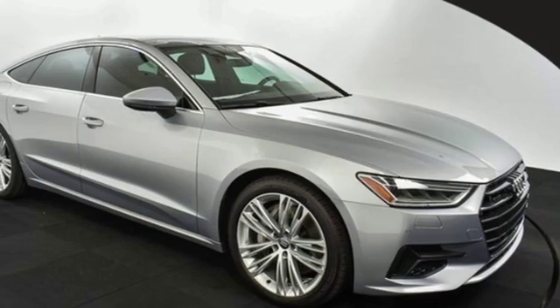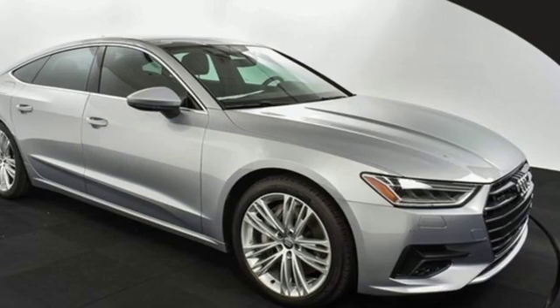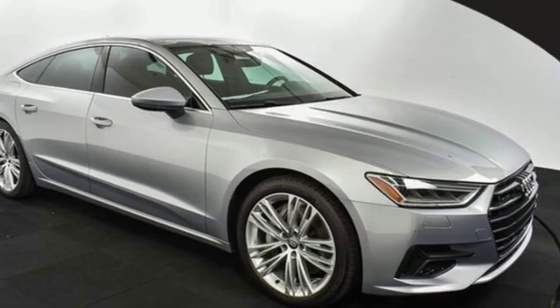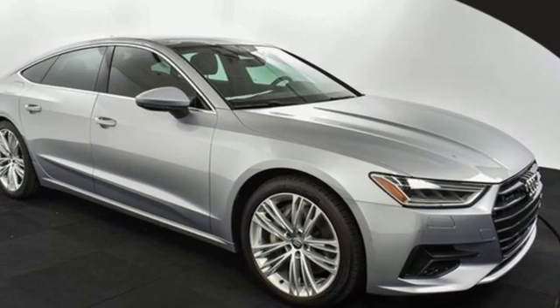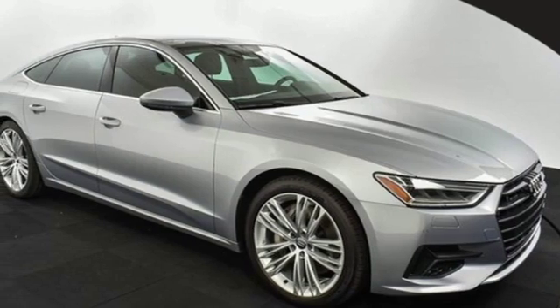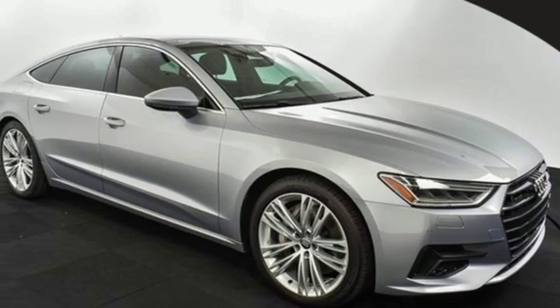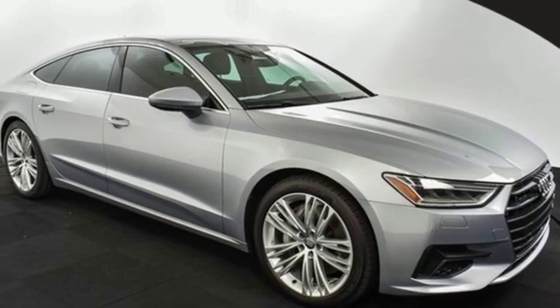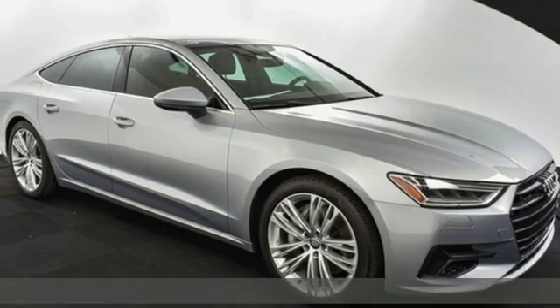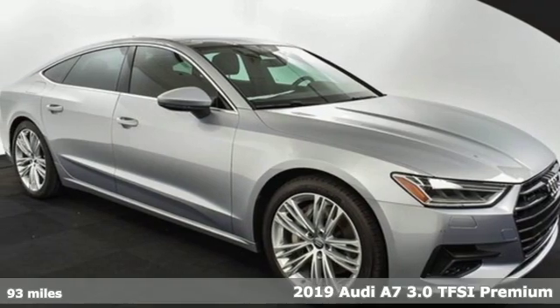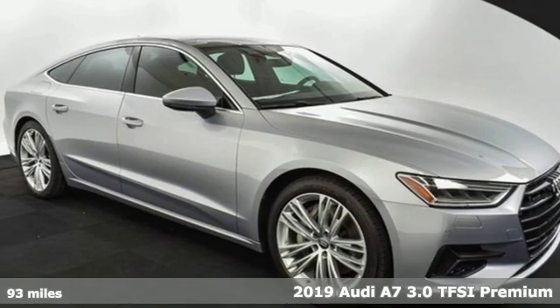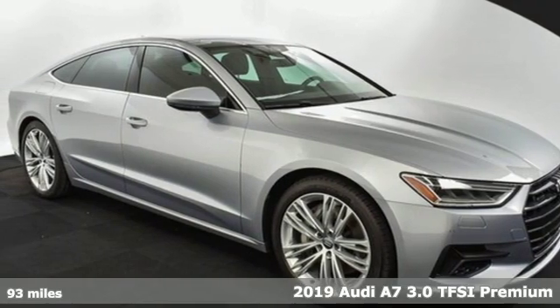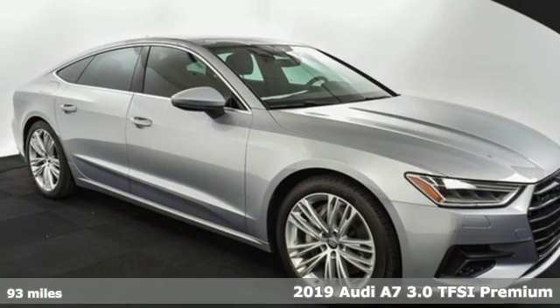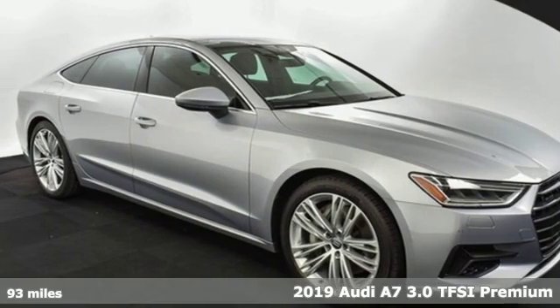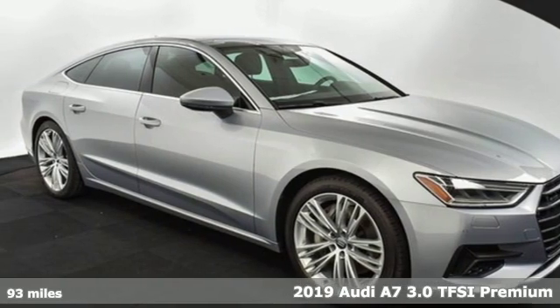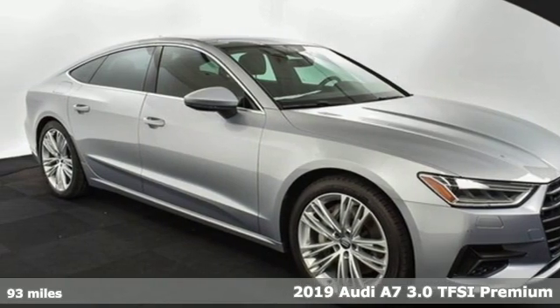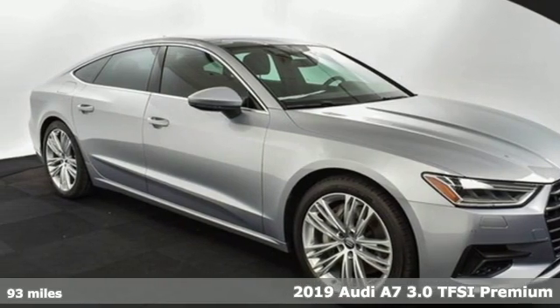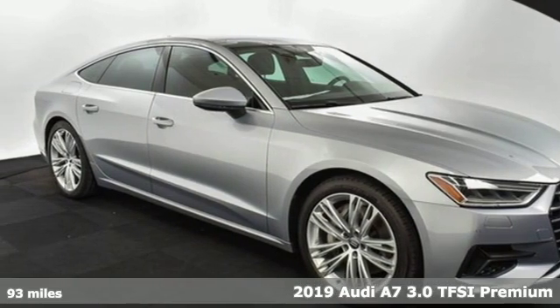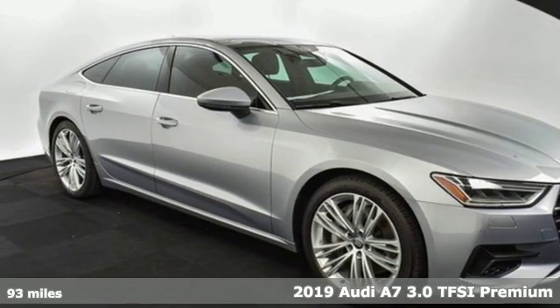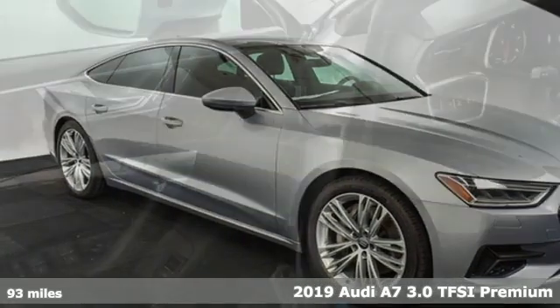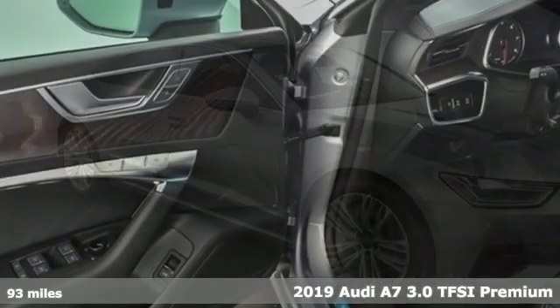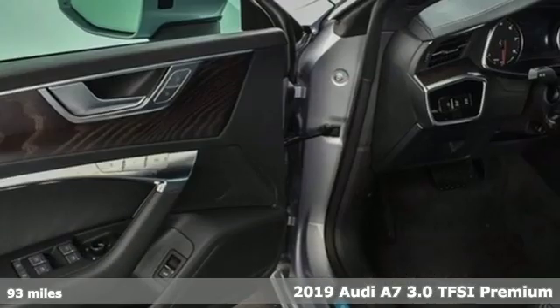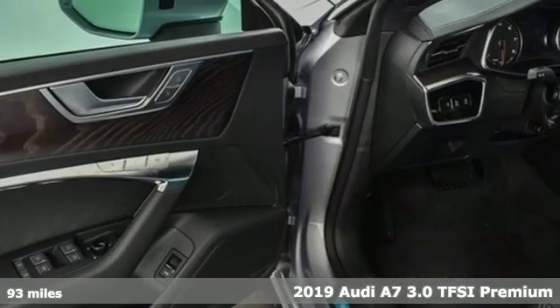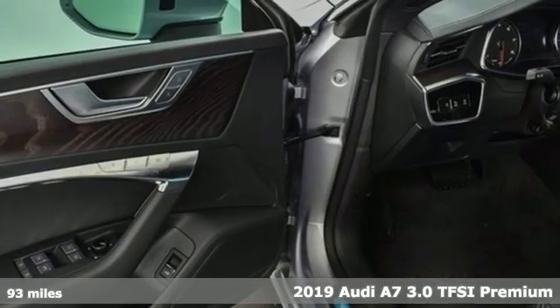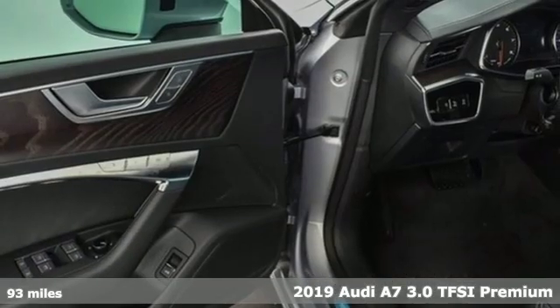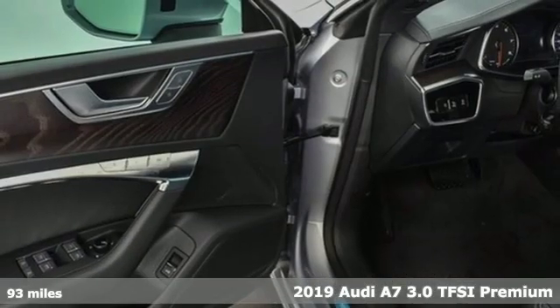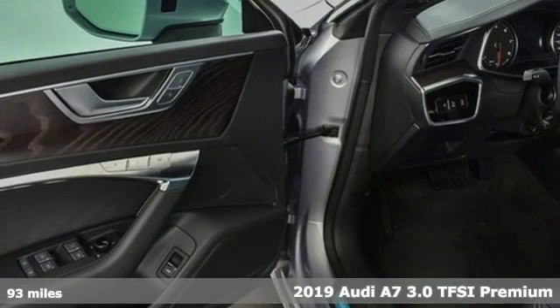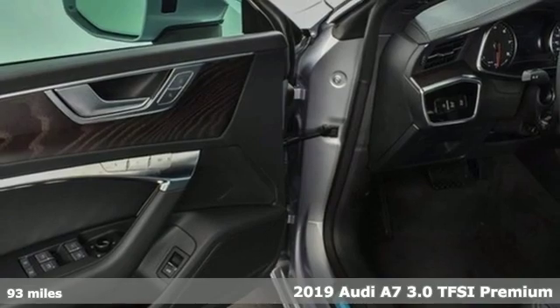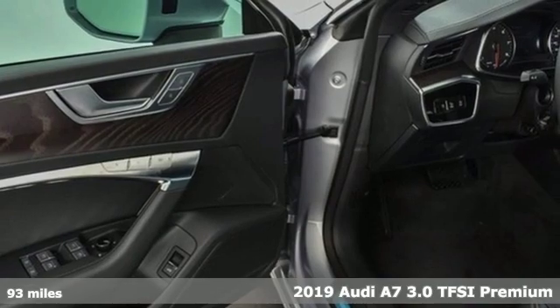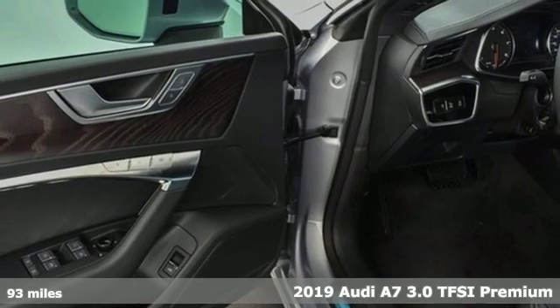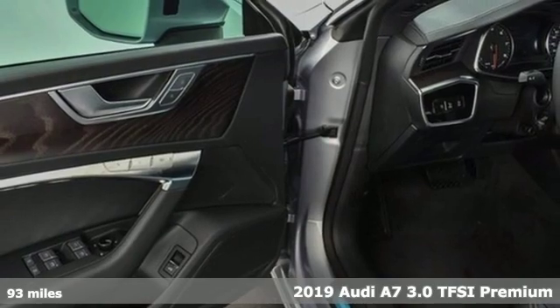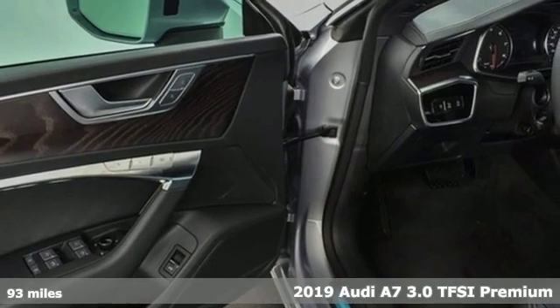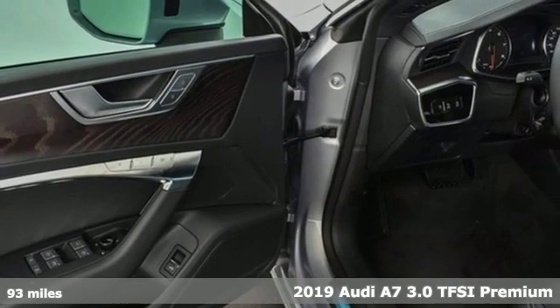Here's a new 2019 Audi A7. Beauty, grace, exhilaration.